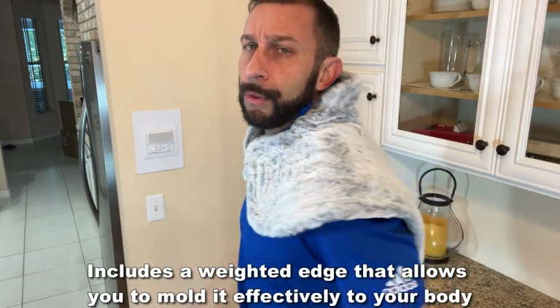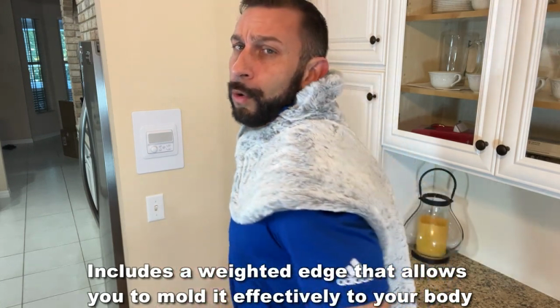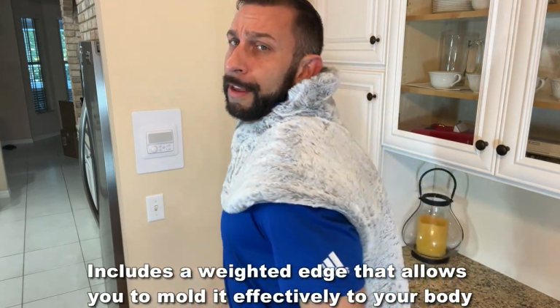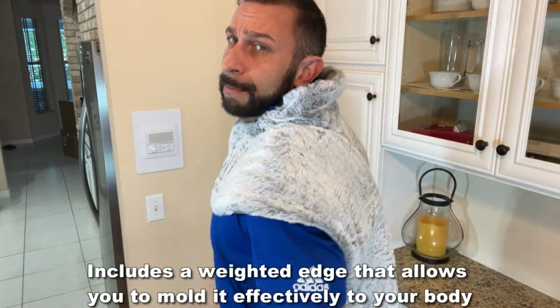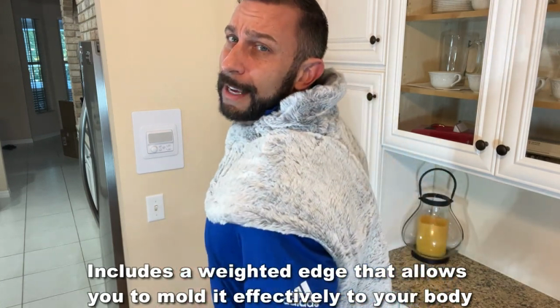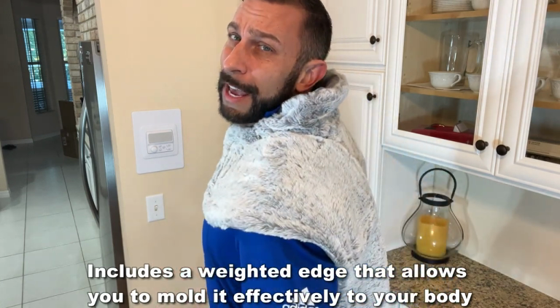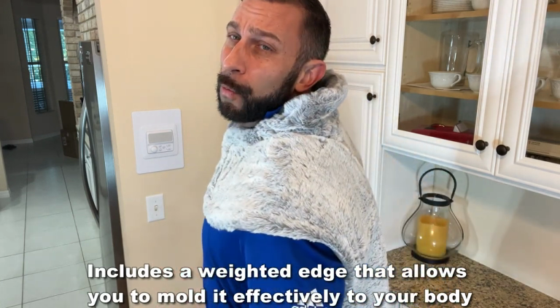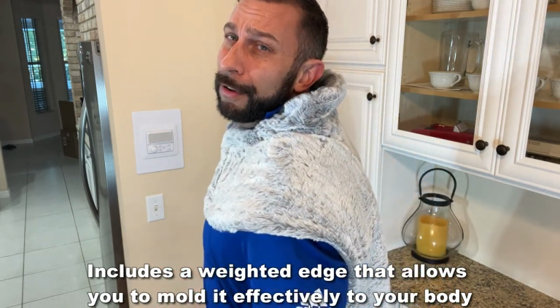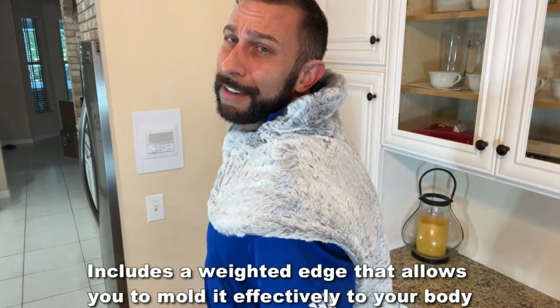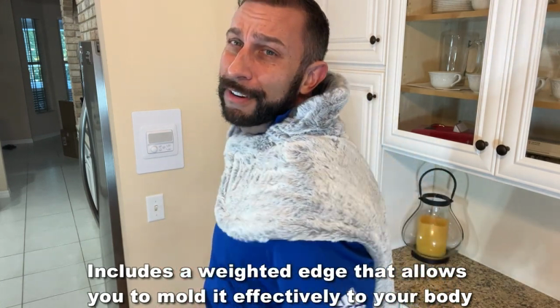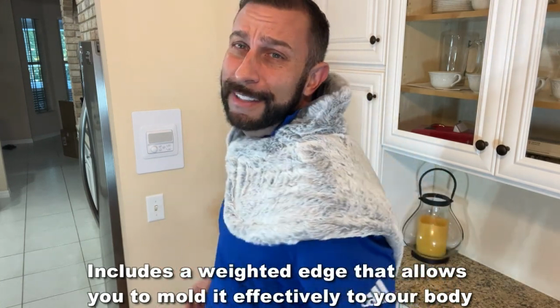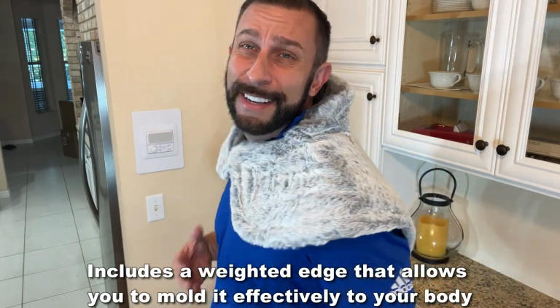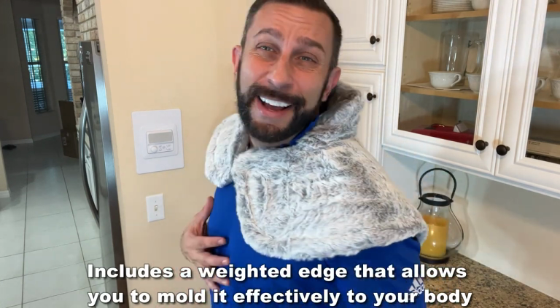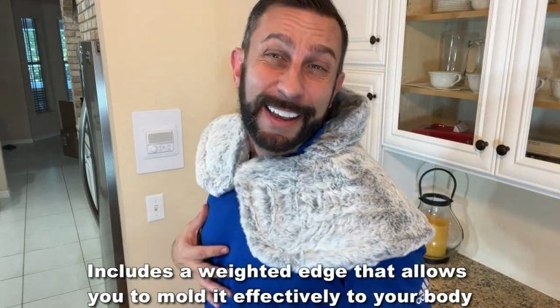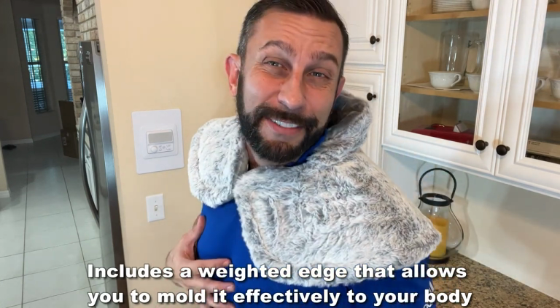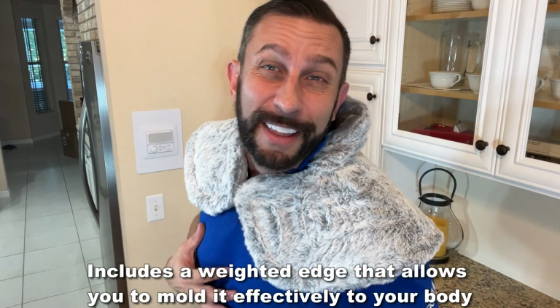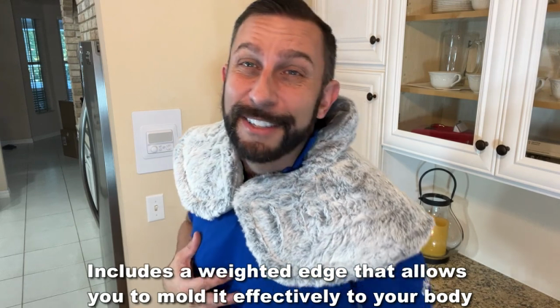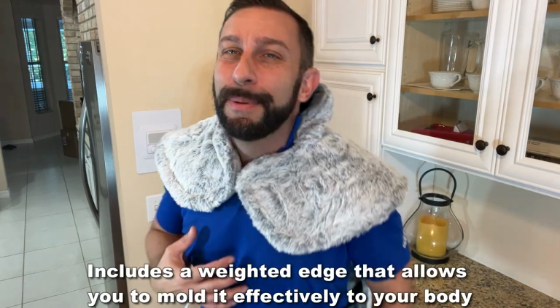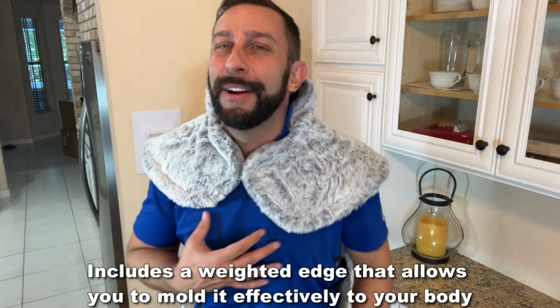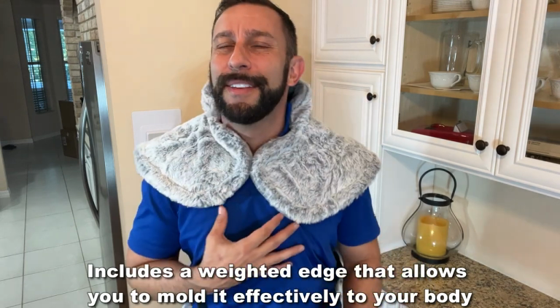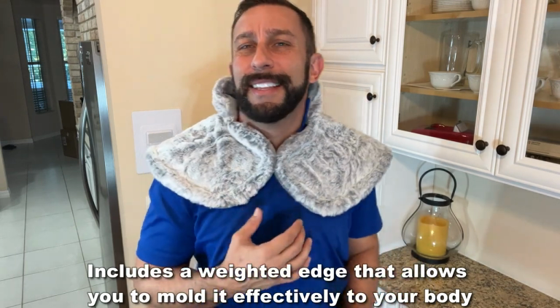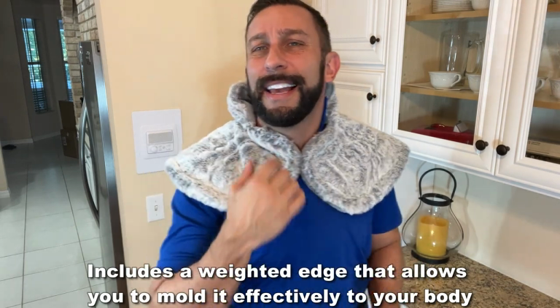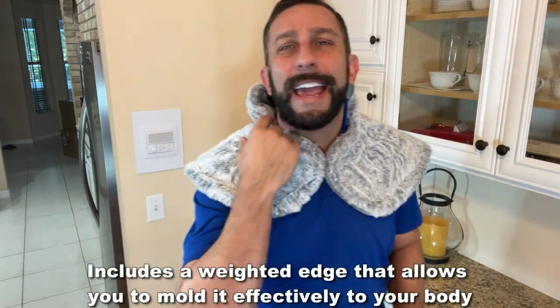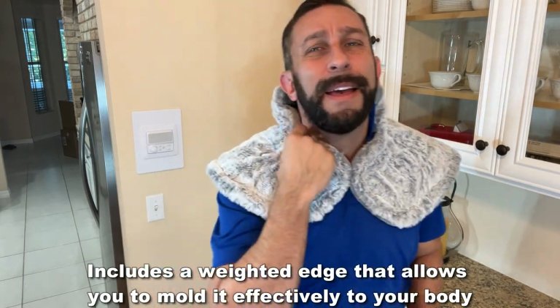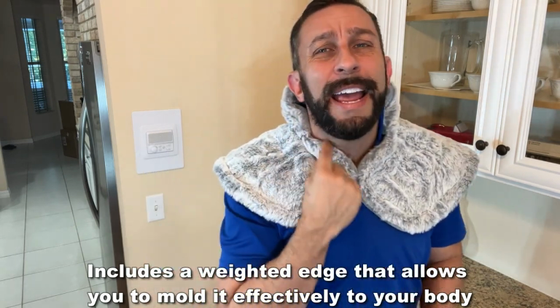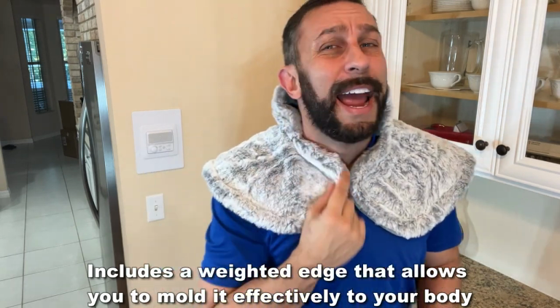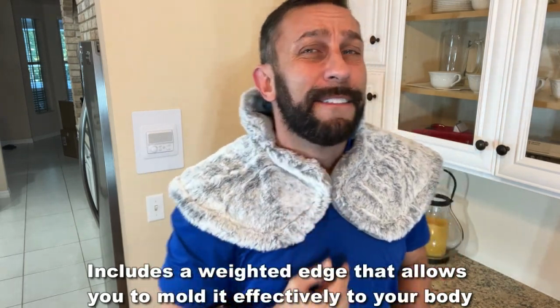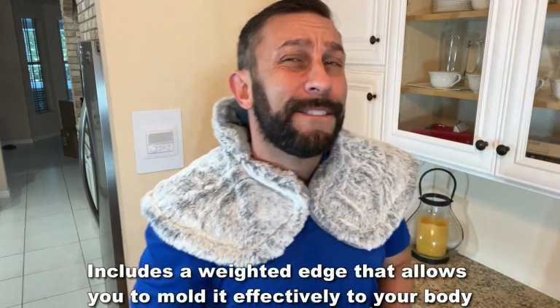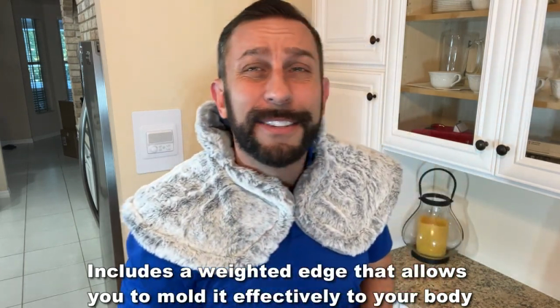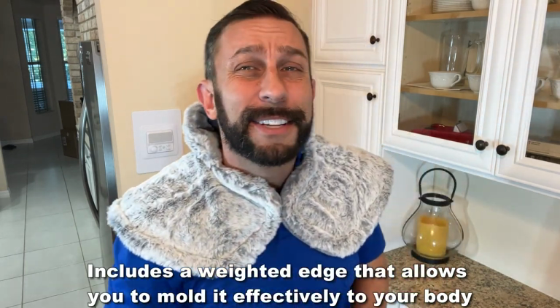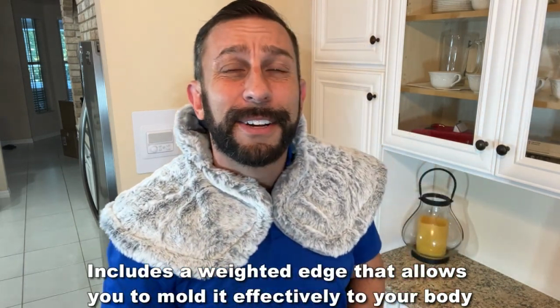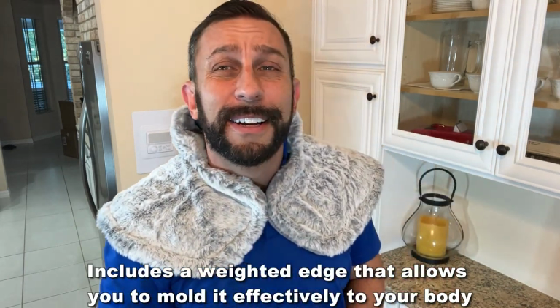Well, this makes a world of difference. Again, I feel like a superhero. This is like a cape and it feels so good.